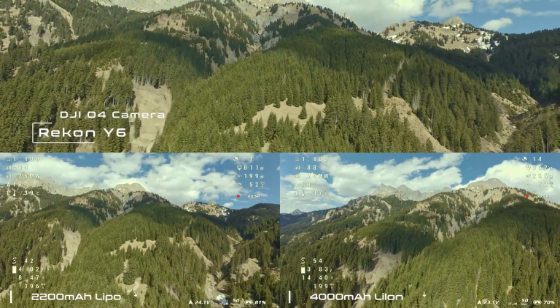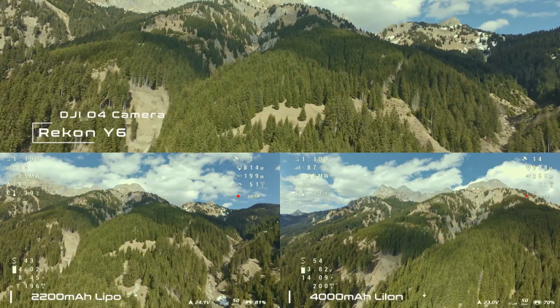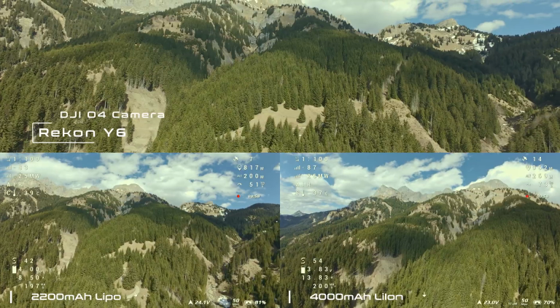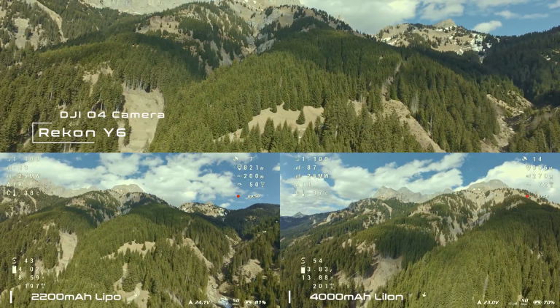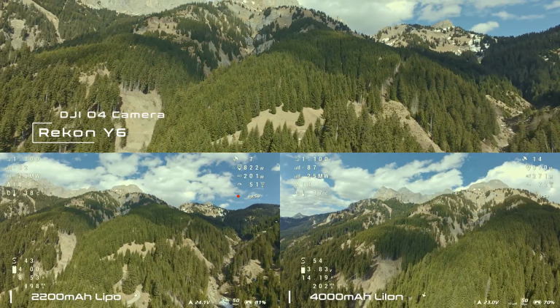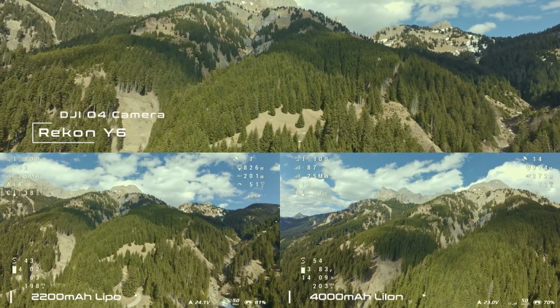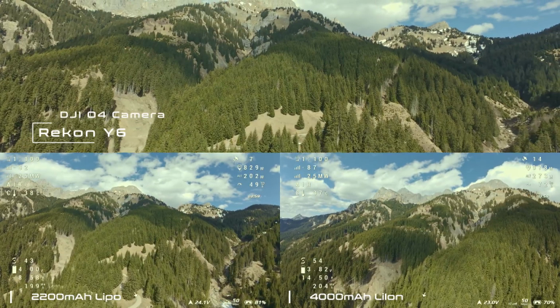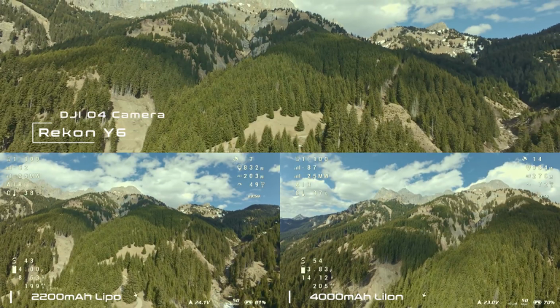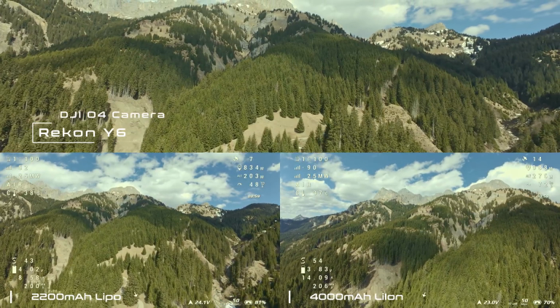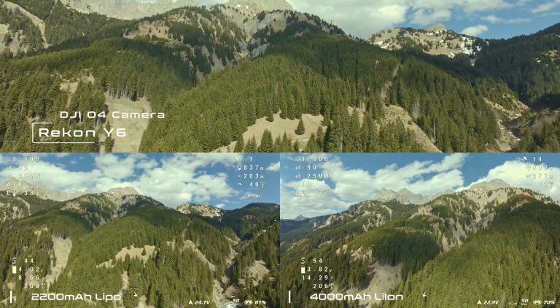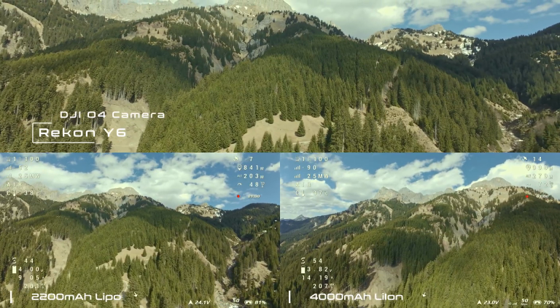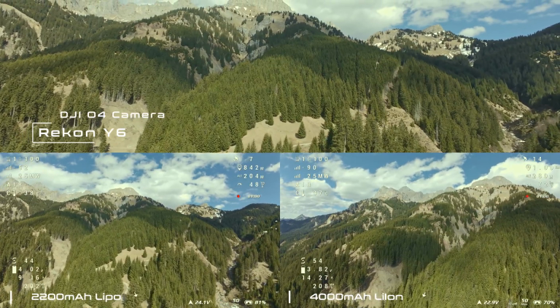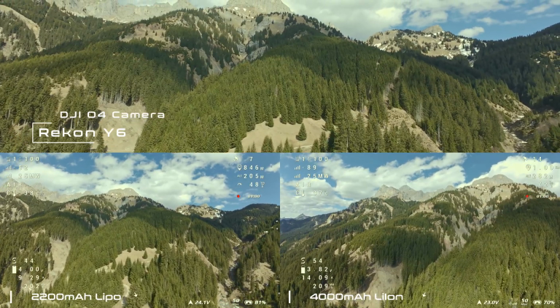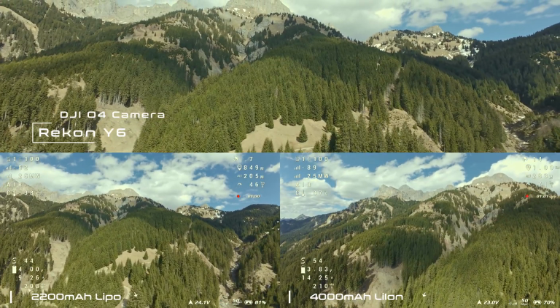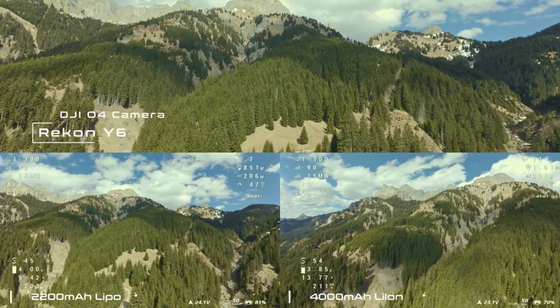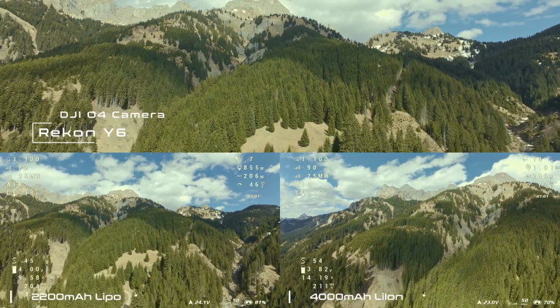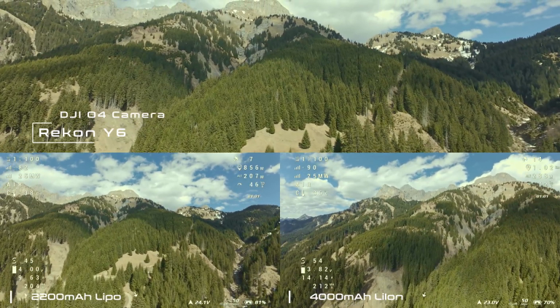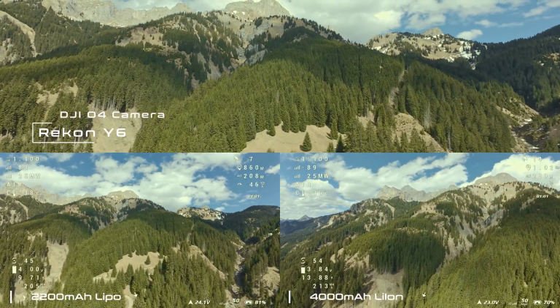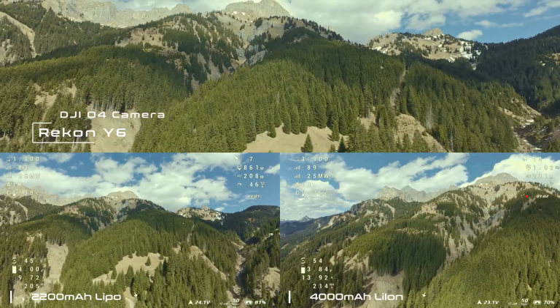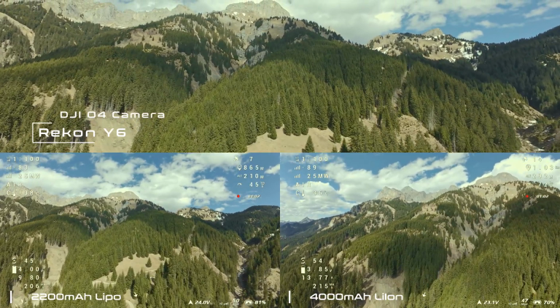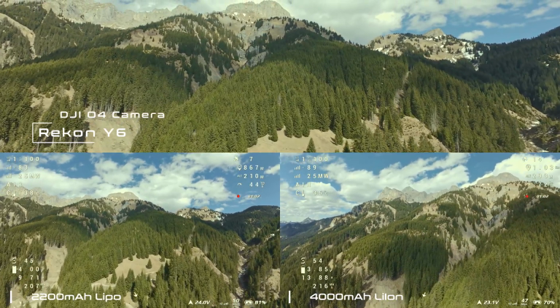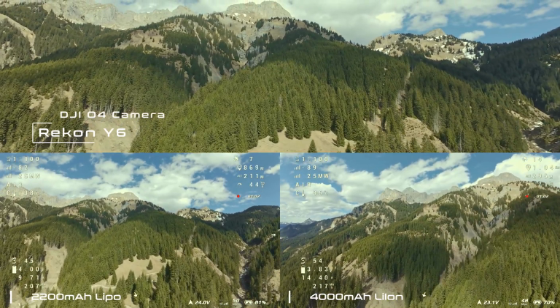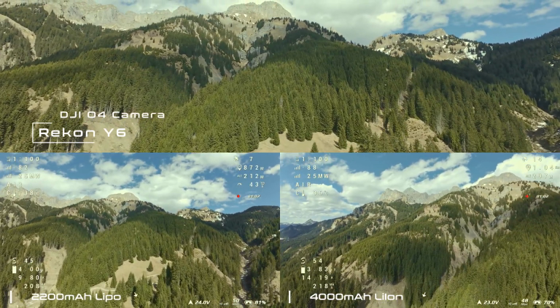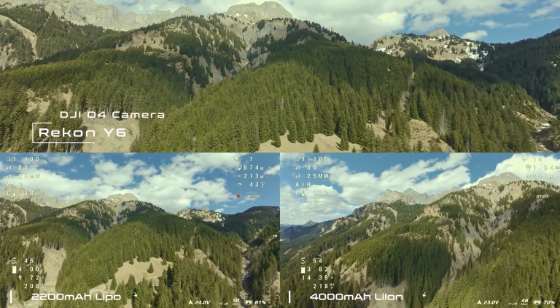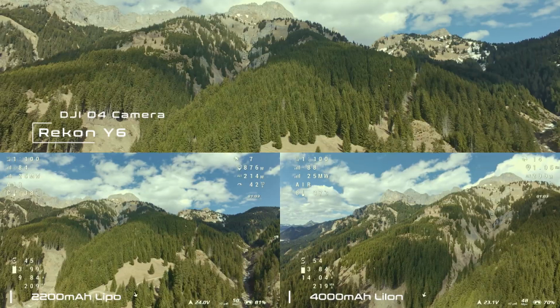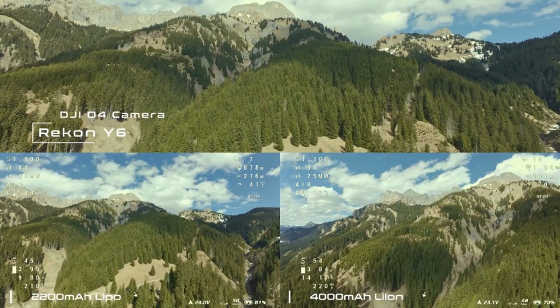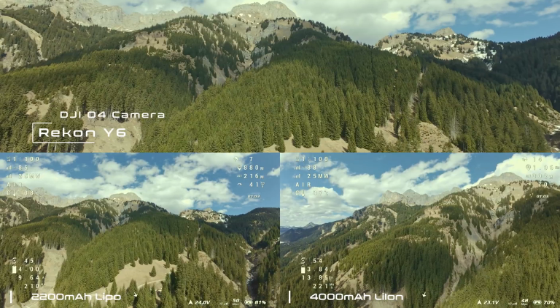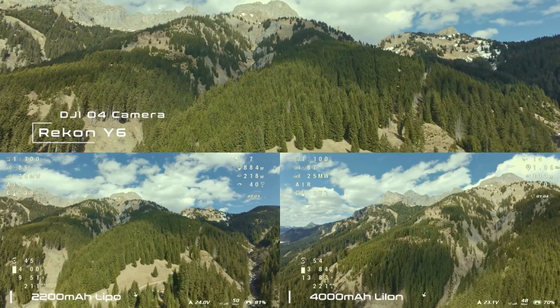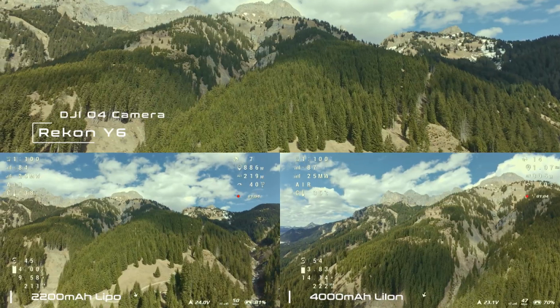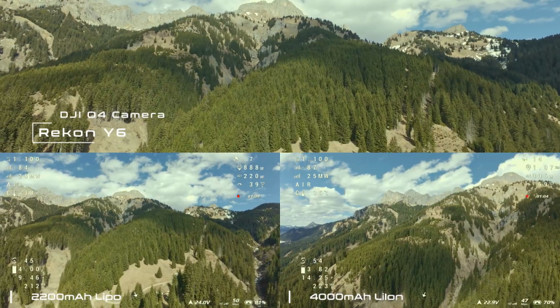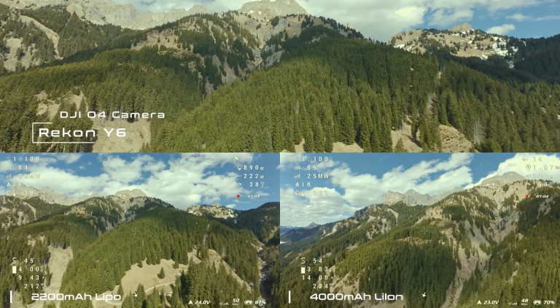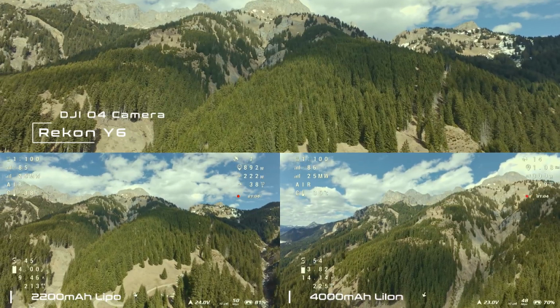Since the footage is shaky and you might know this mountain very well from my previous videos, I will speed up the flight a bit here.